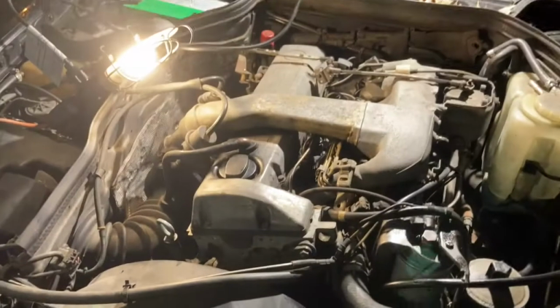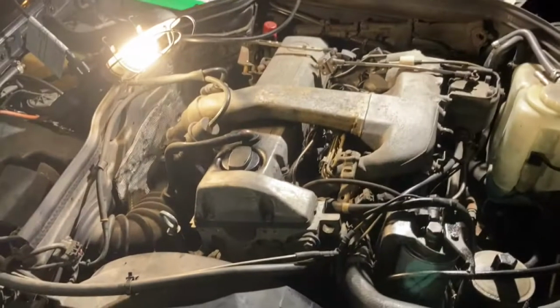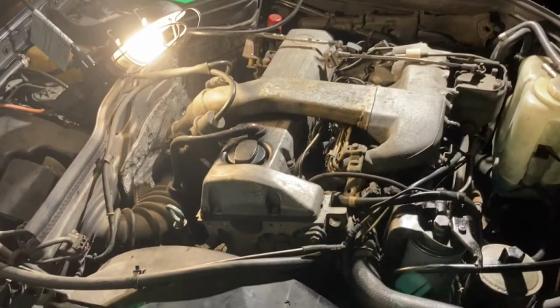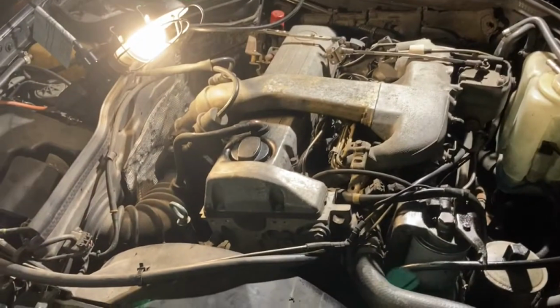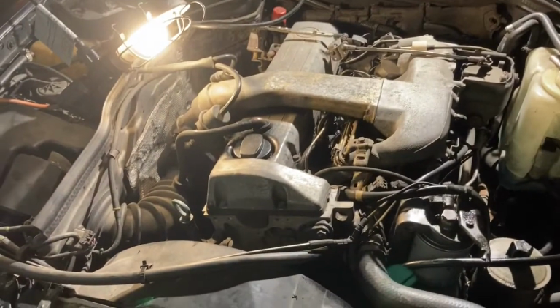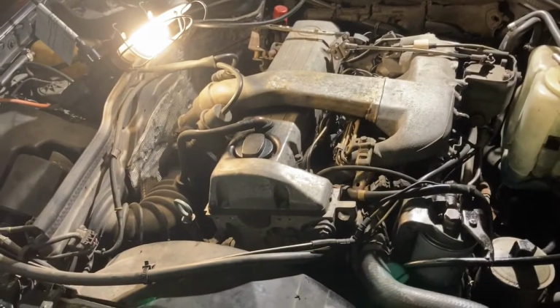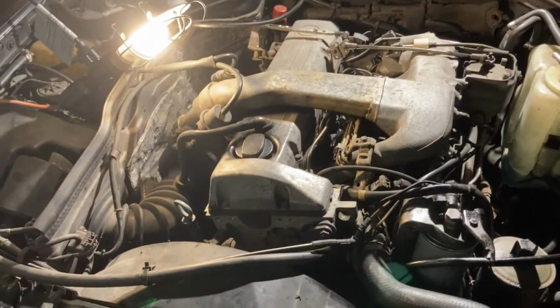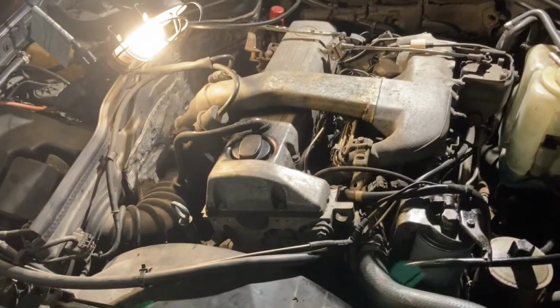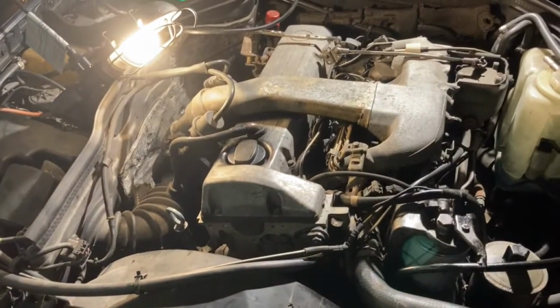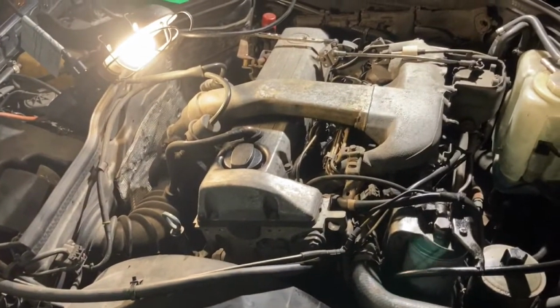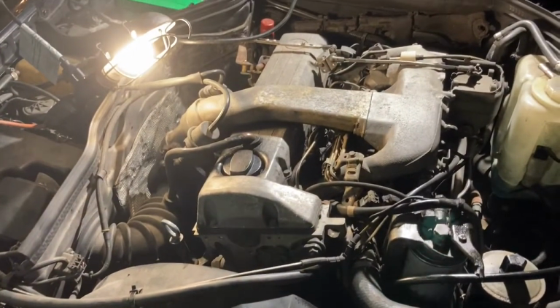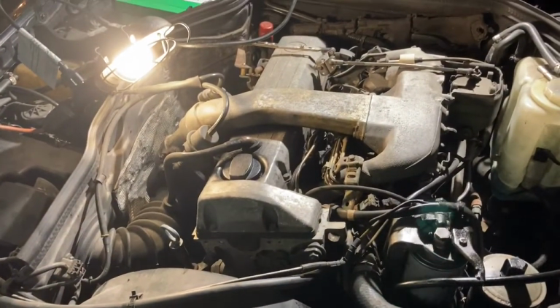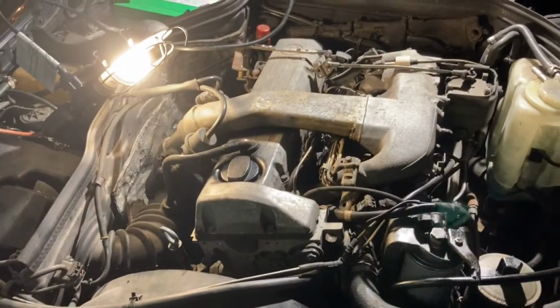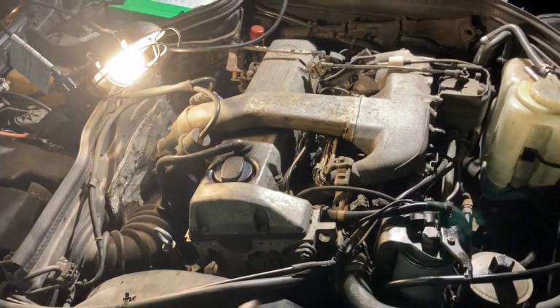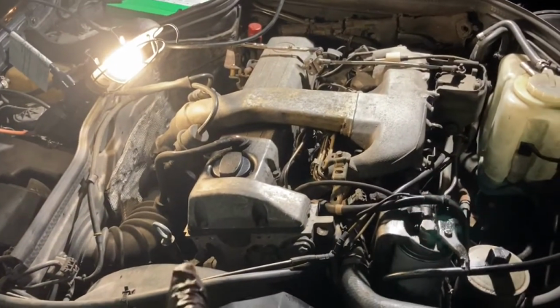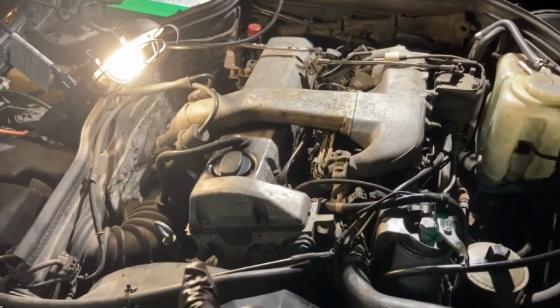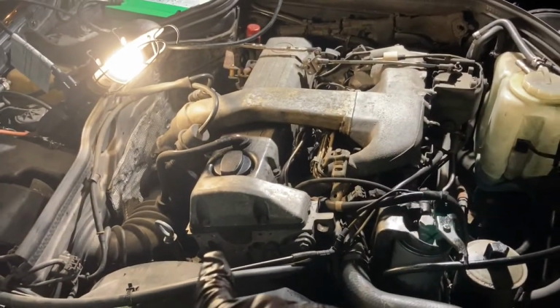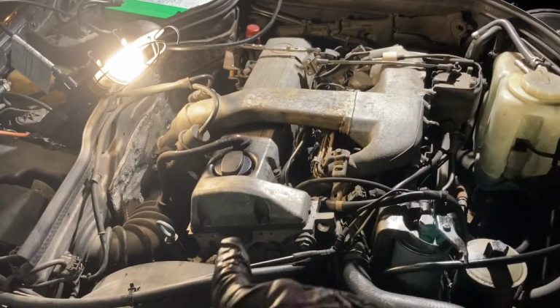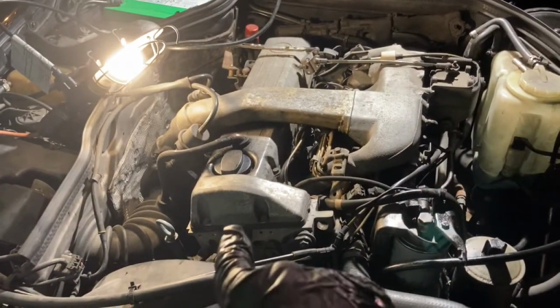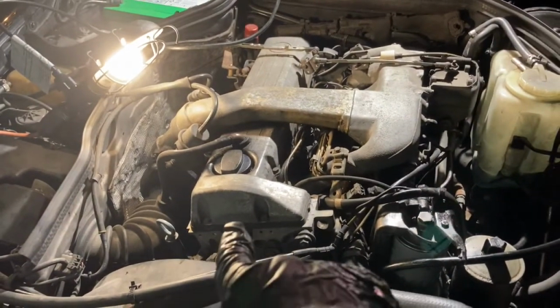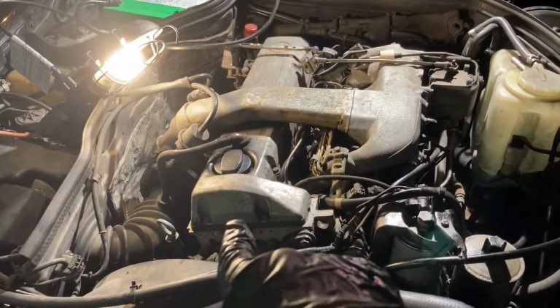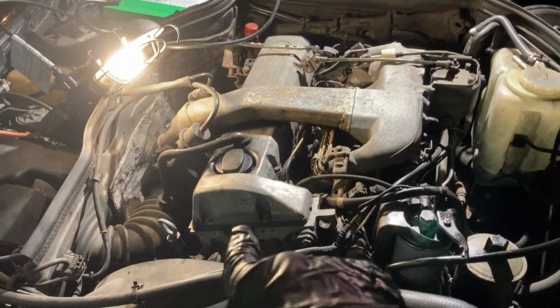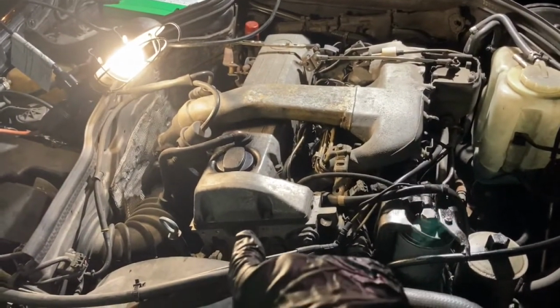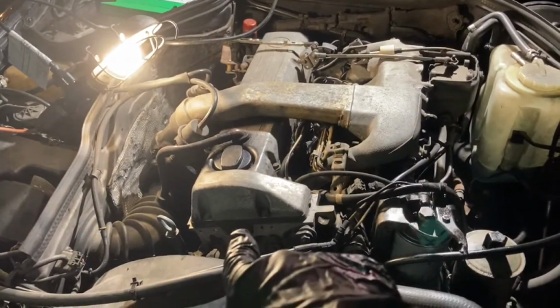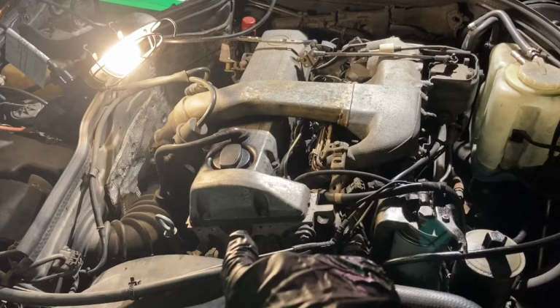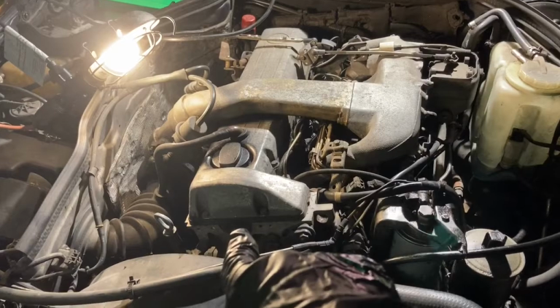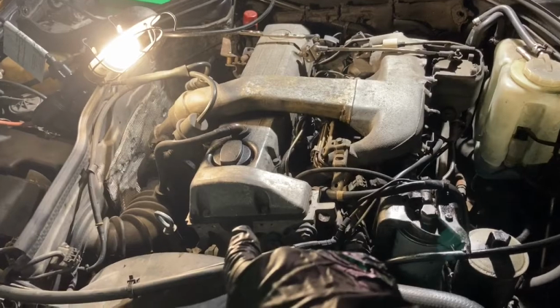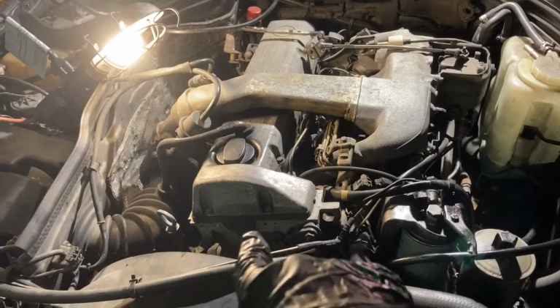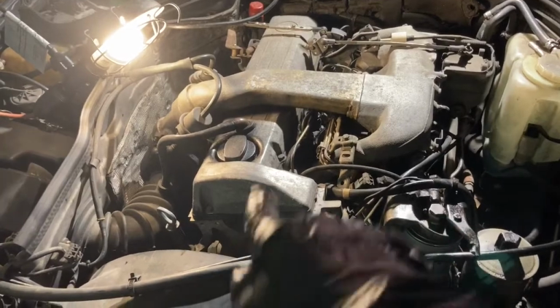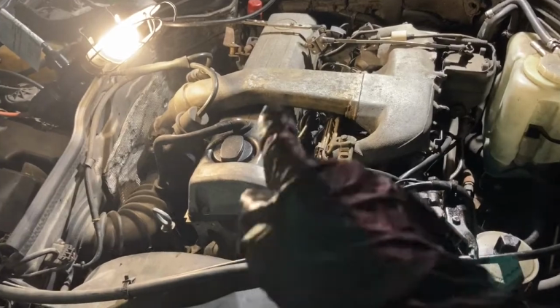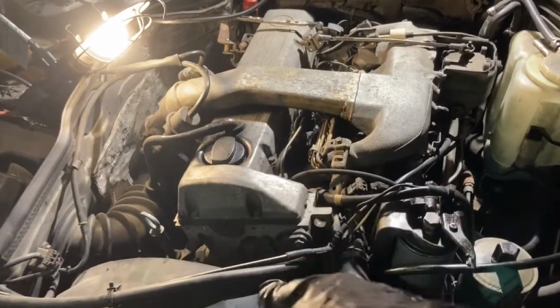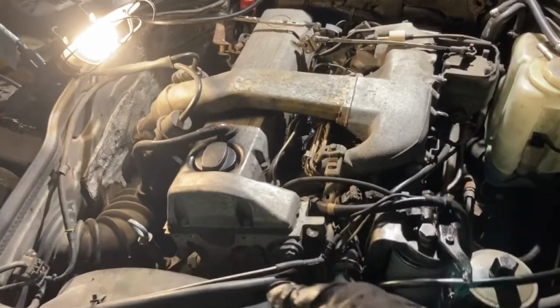Welcome back to Iconoclastic. Today I'm changing the oil on my 300 turbo diesel. Here's how.